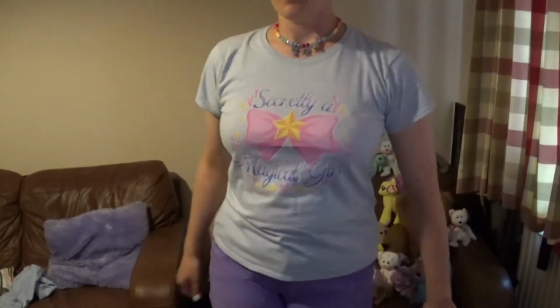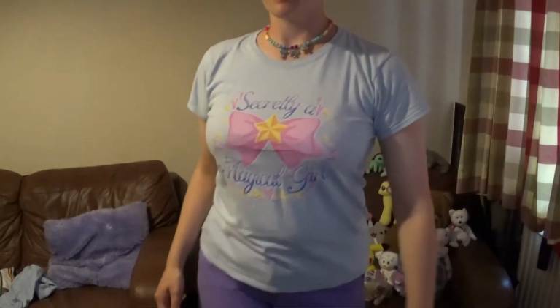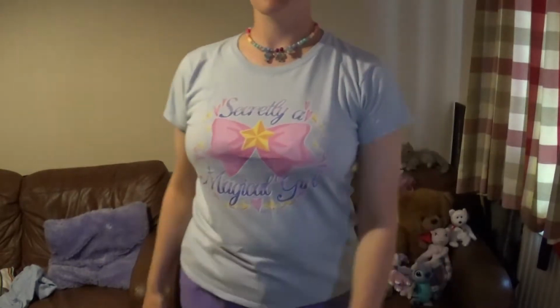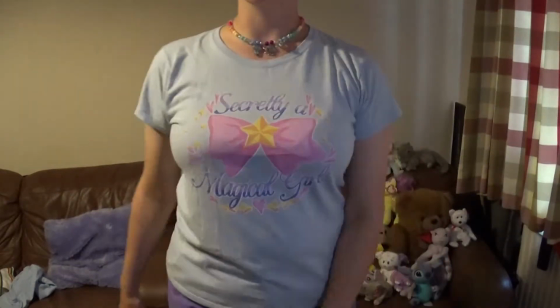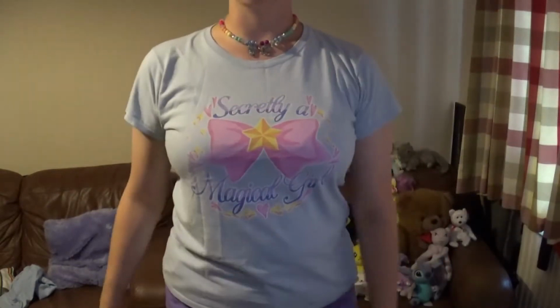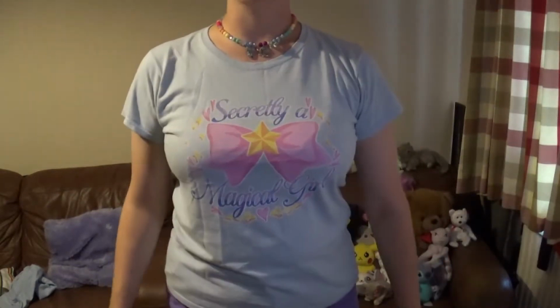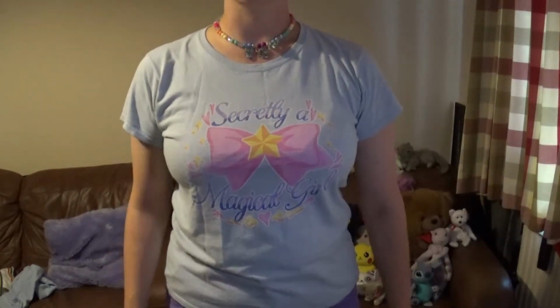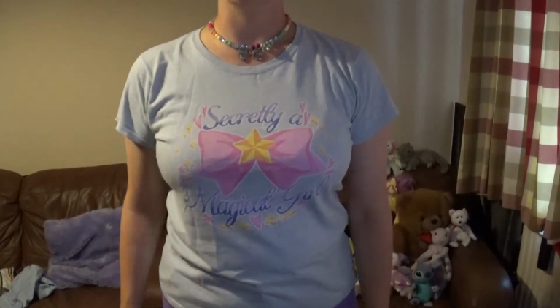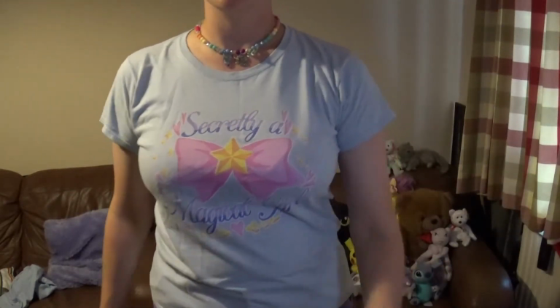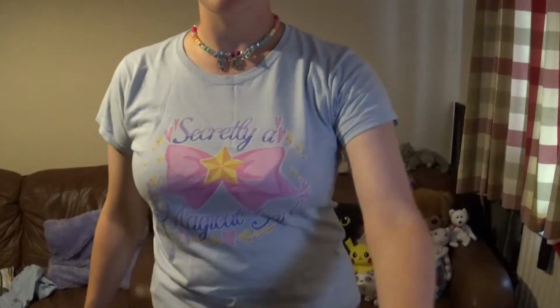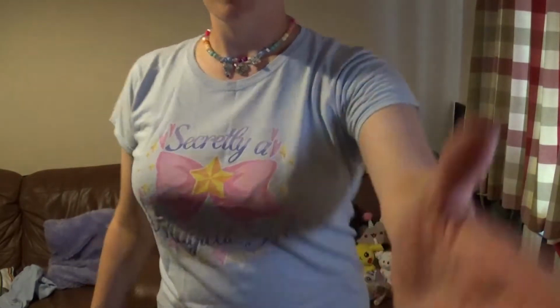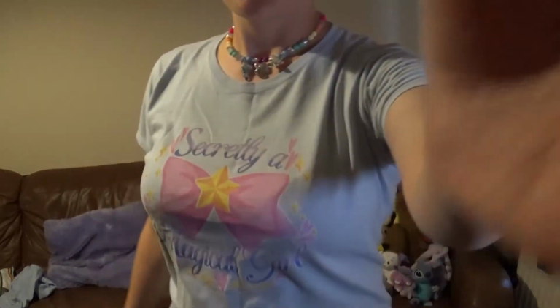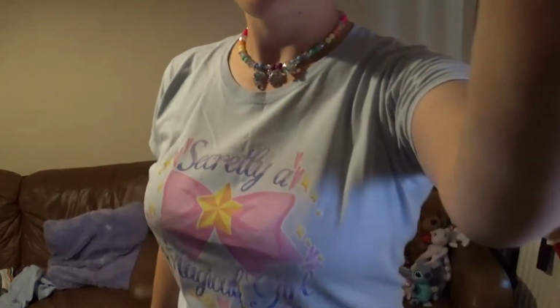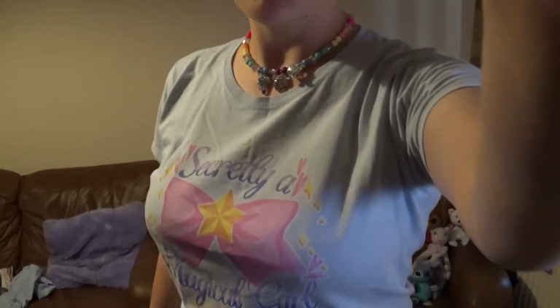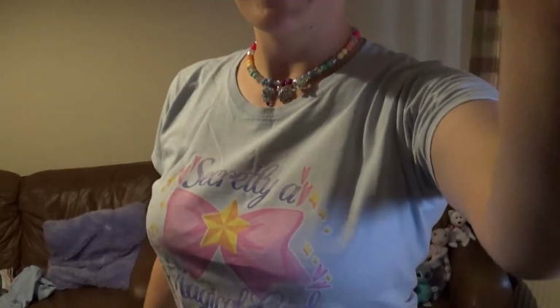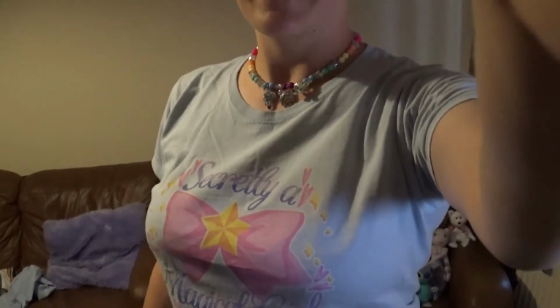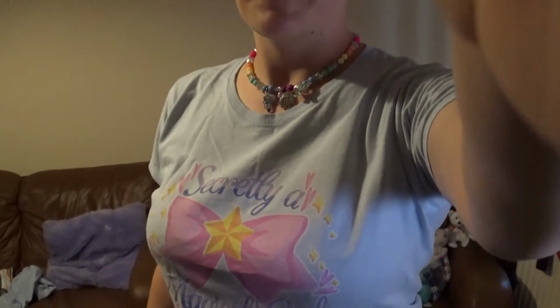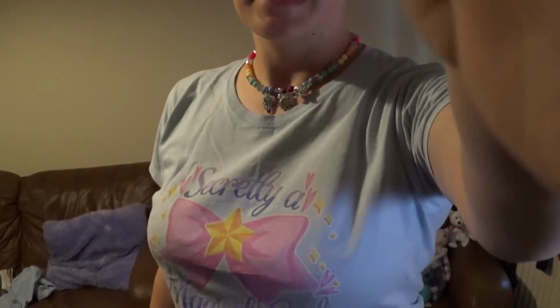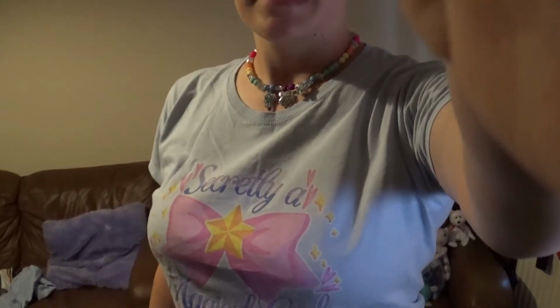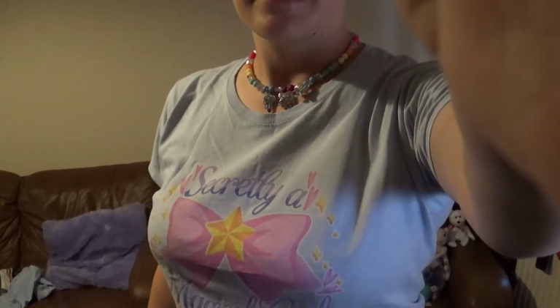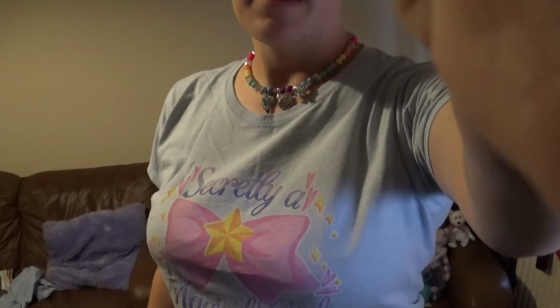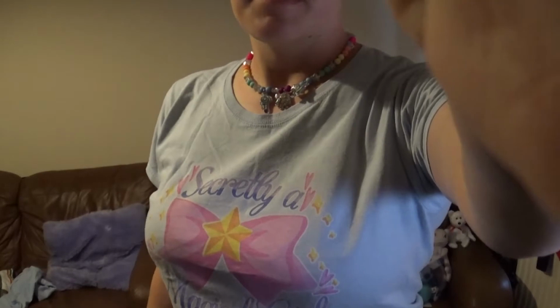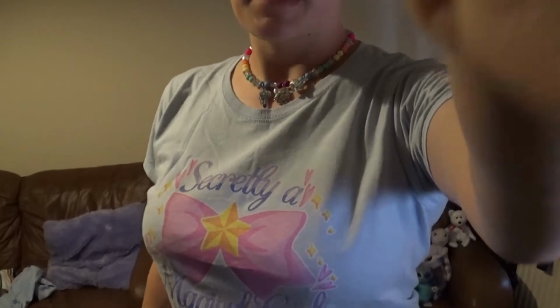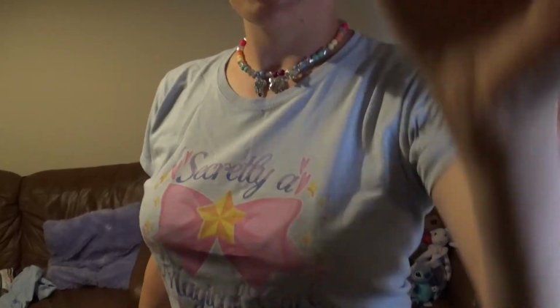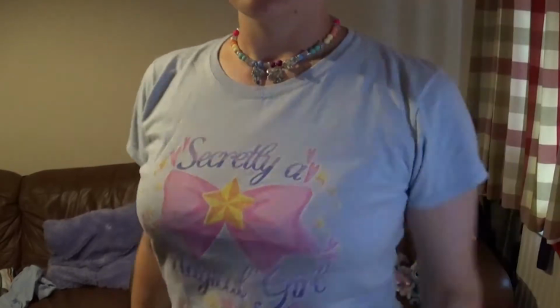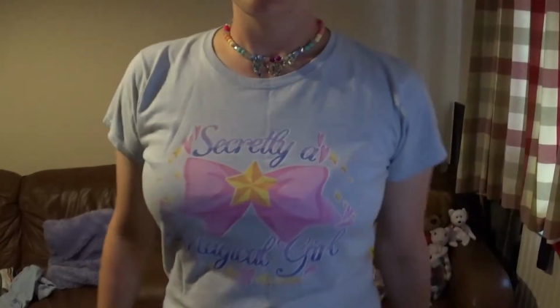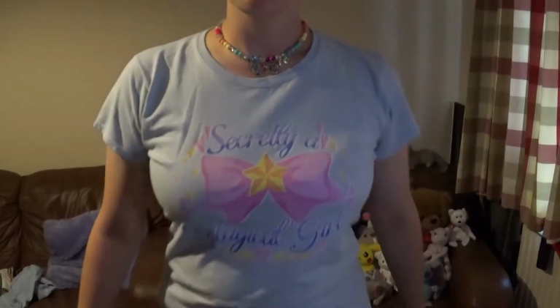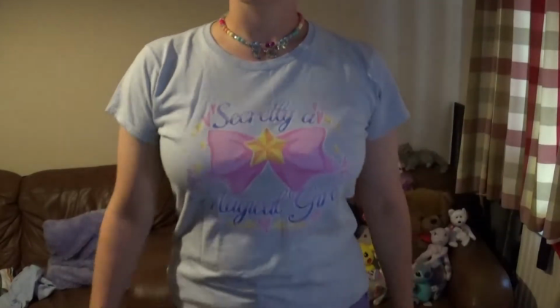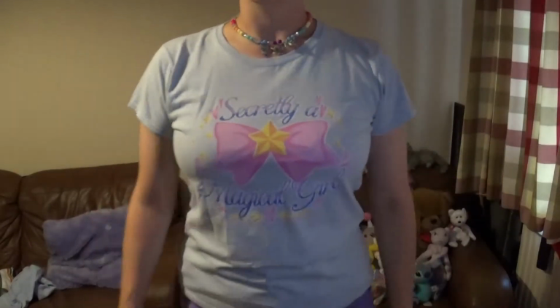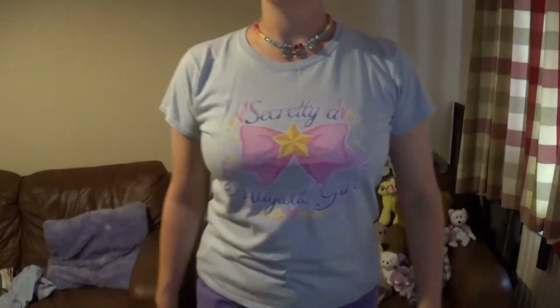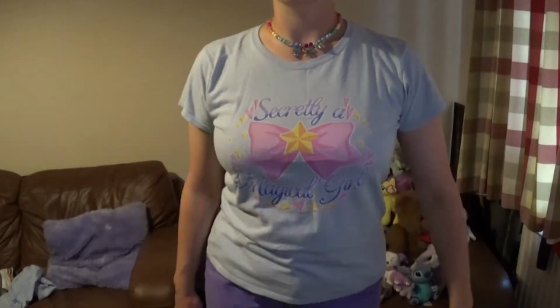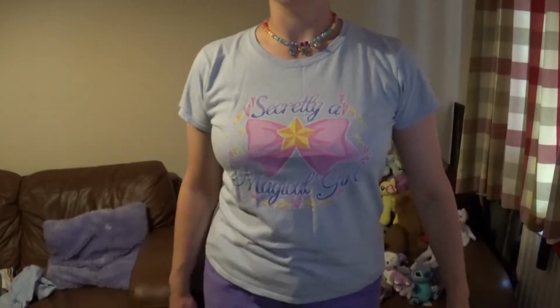I think my camera's overheating. Come on baby, stay with me. I know it's hot but you can do it.